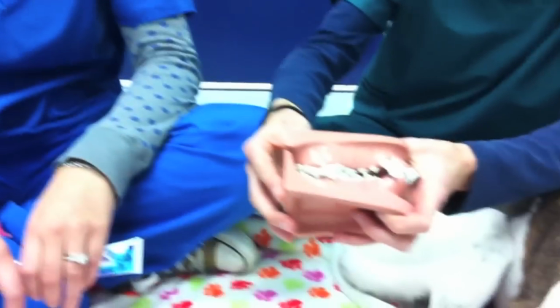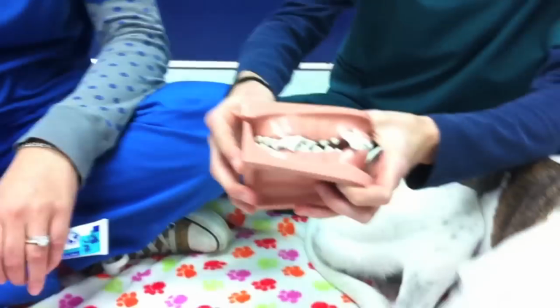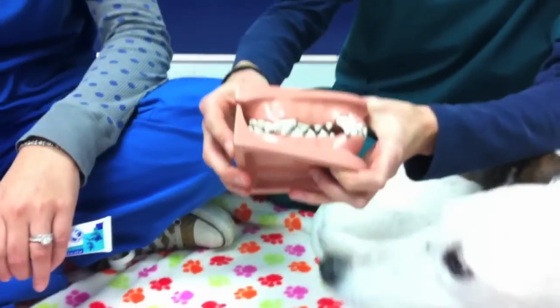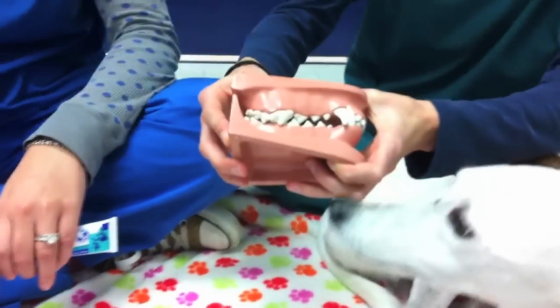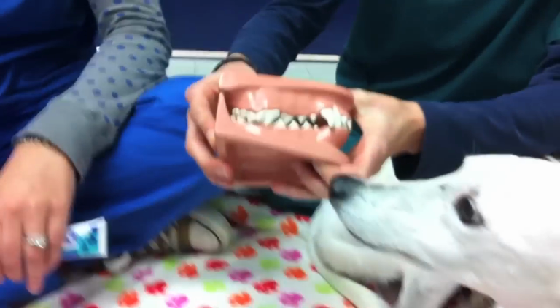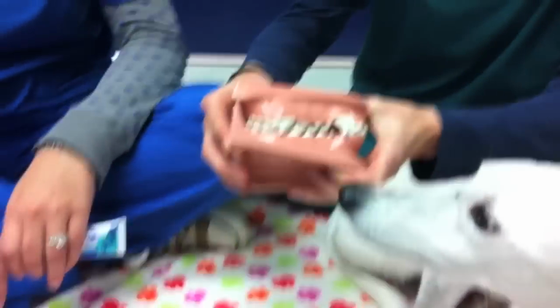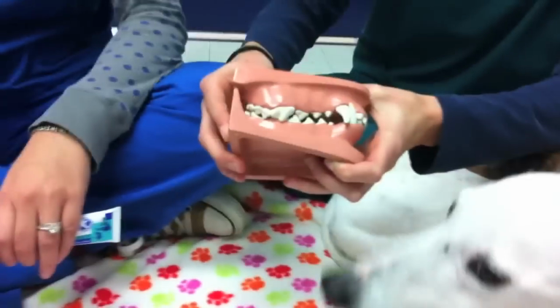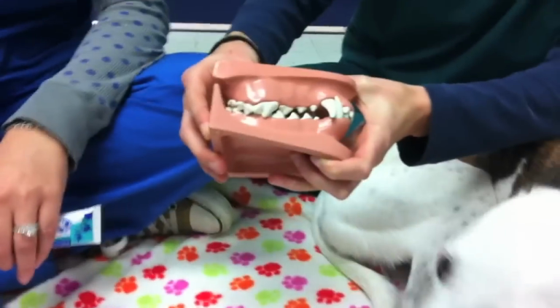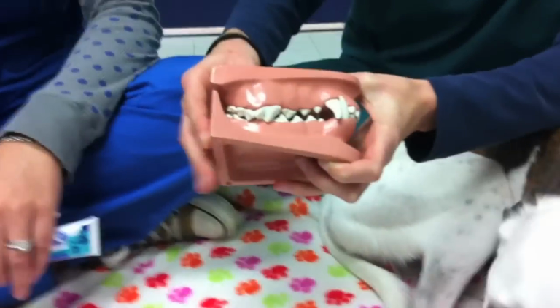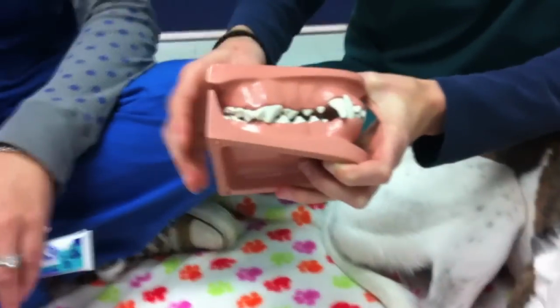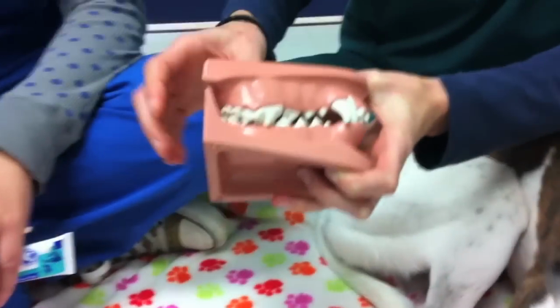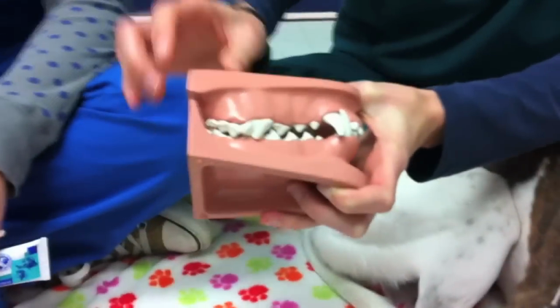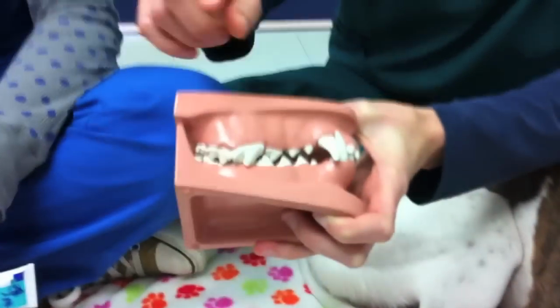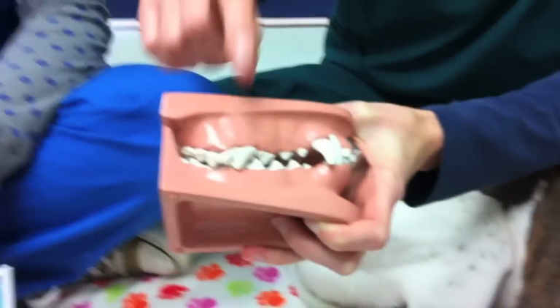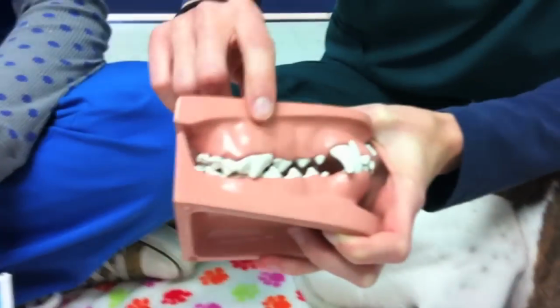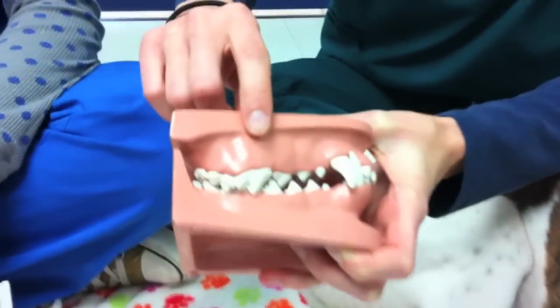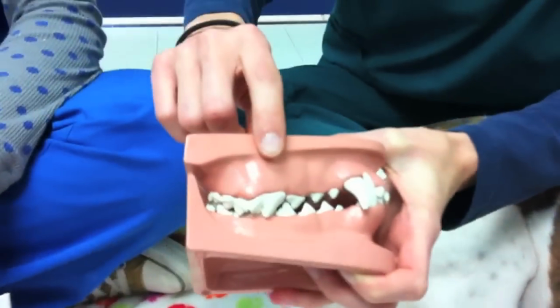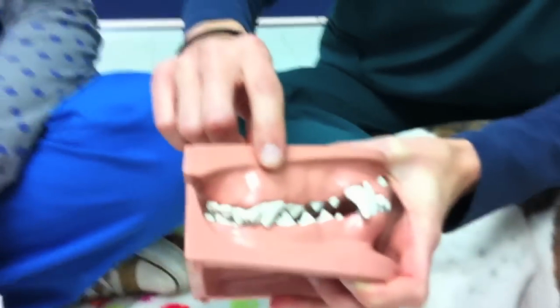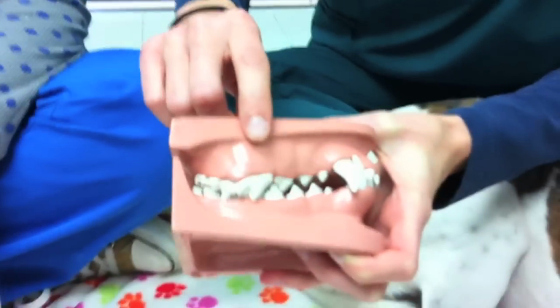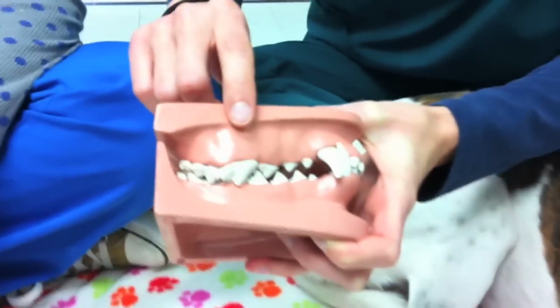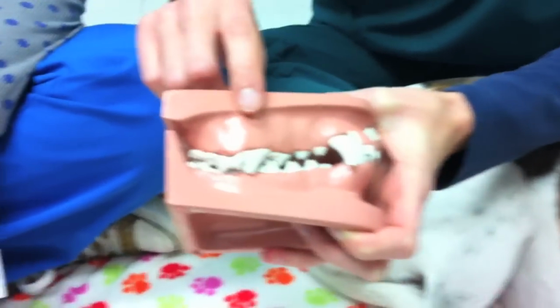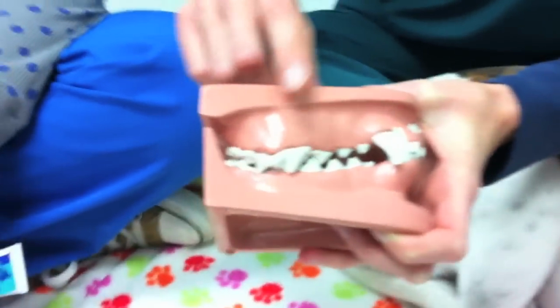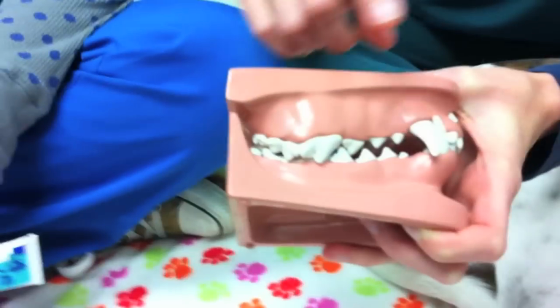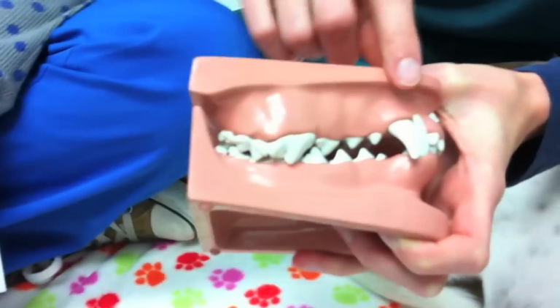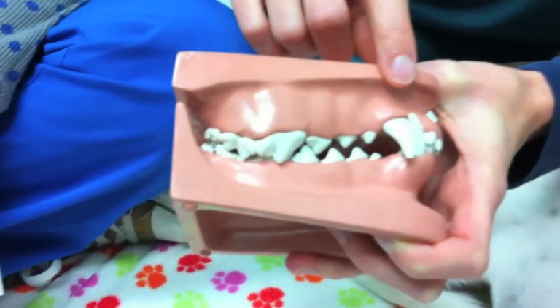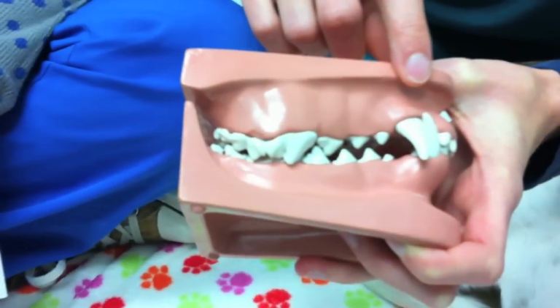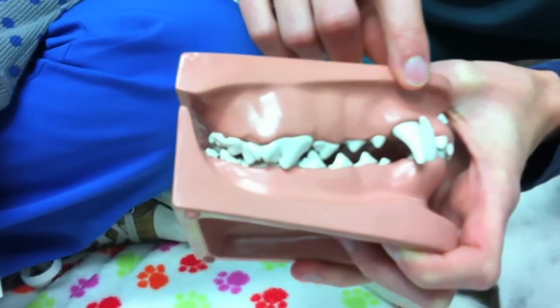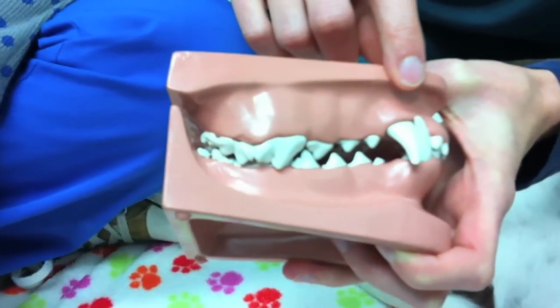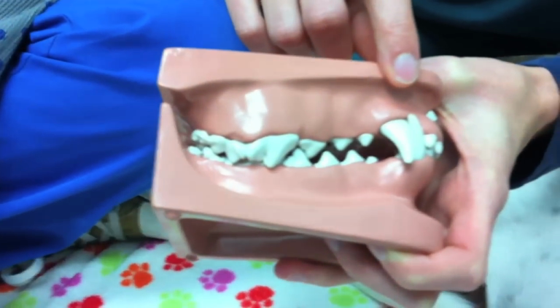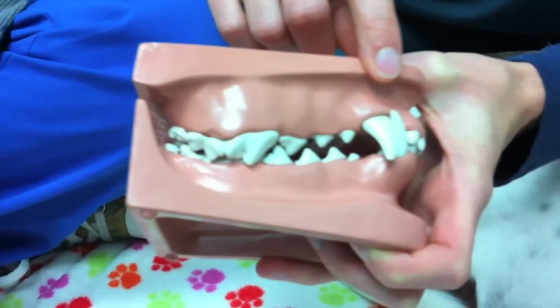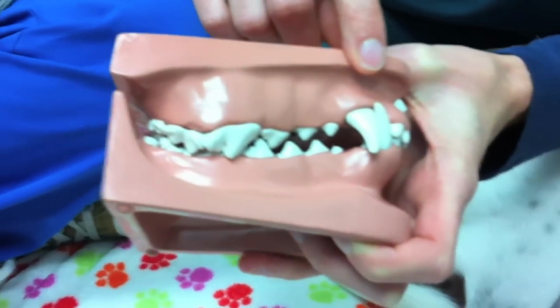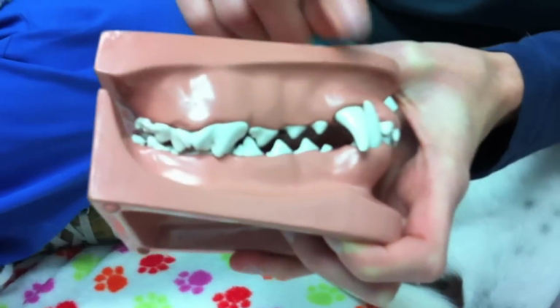When brushing your pet's teeth, we want to focus on the back teeth, the molars, and the front teeth, the canines.